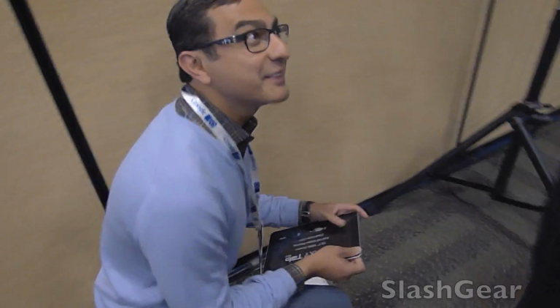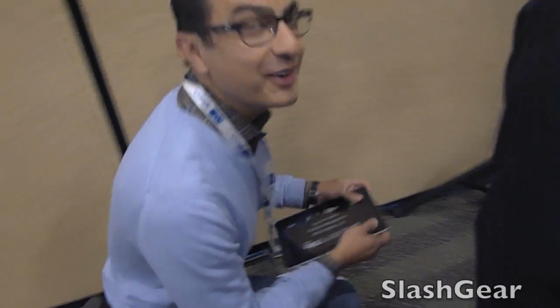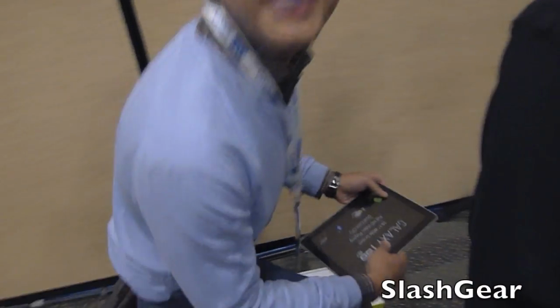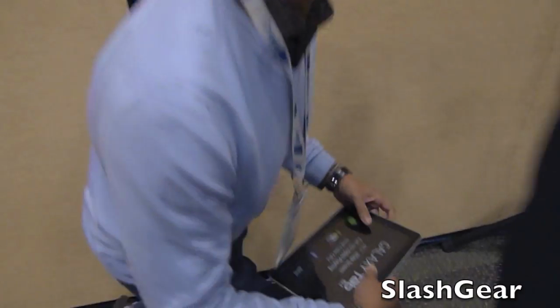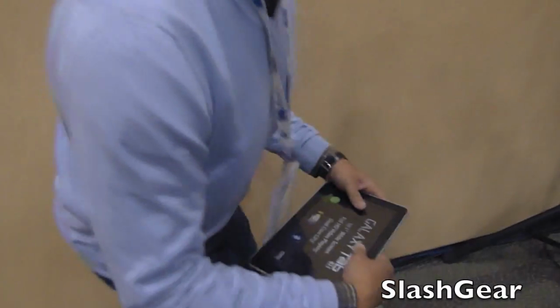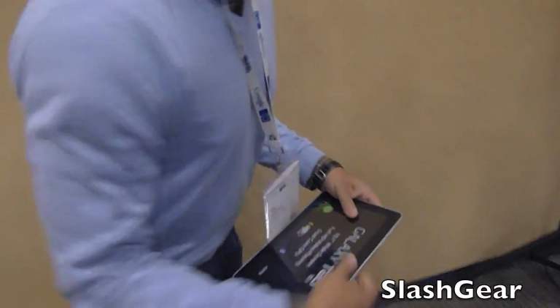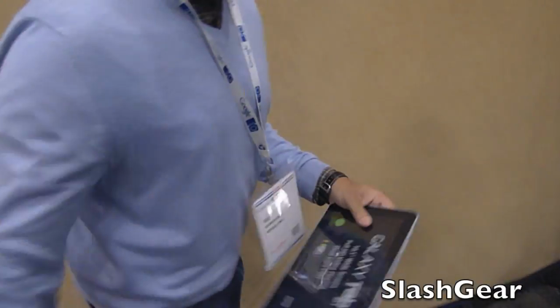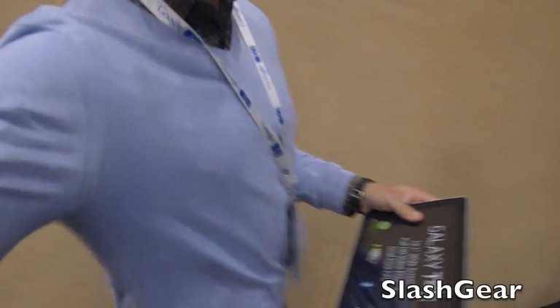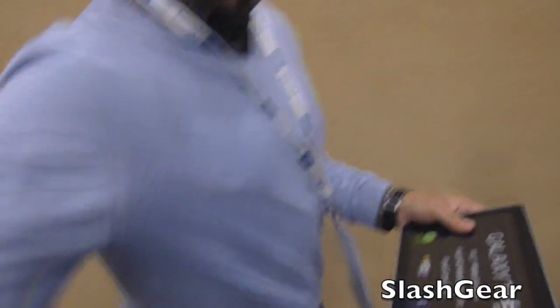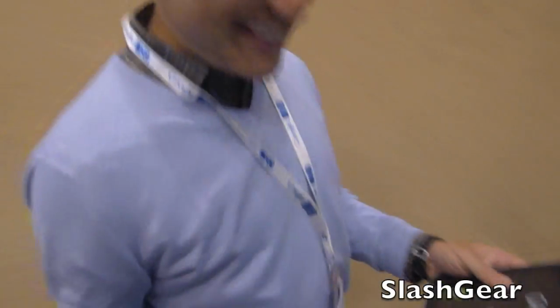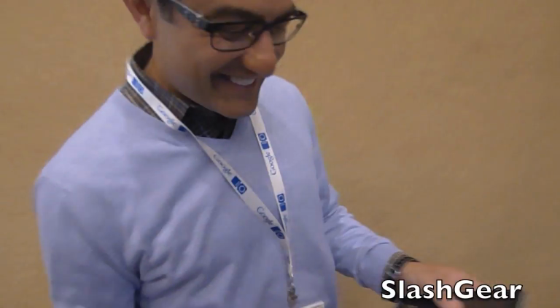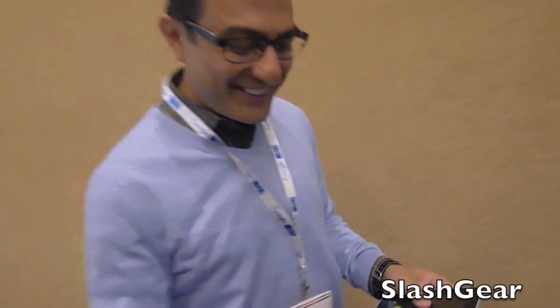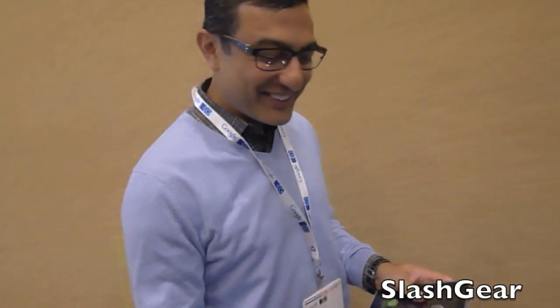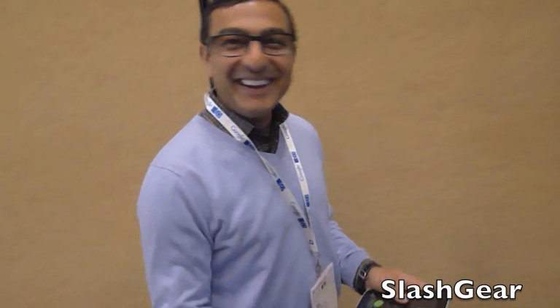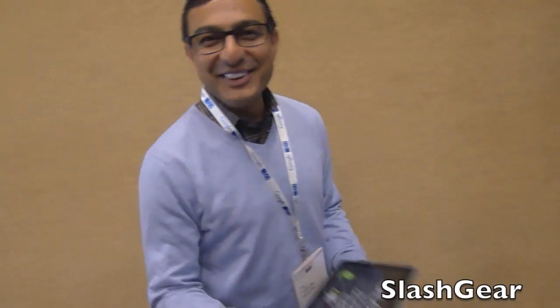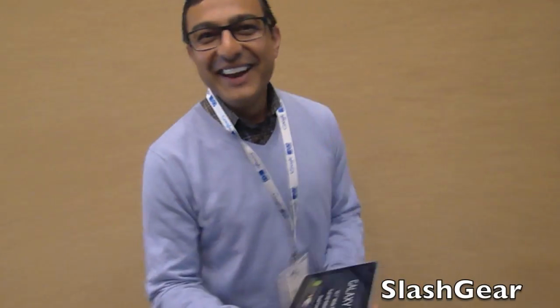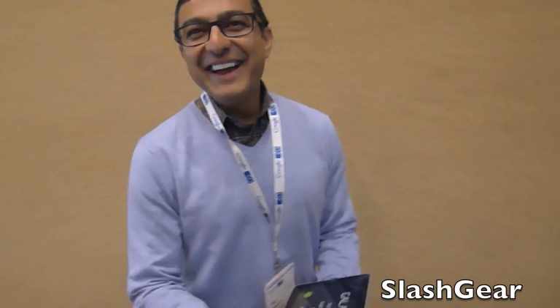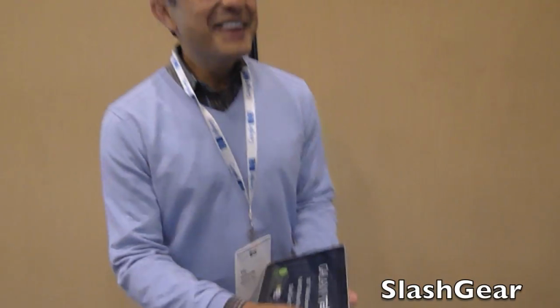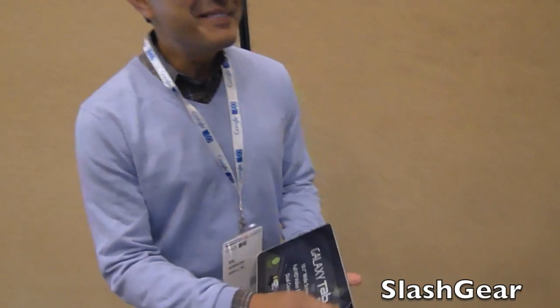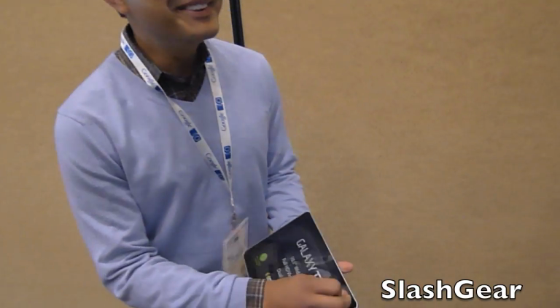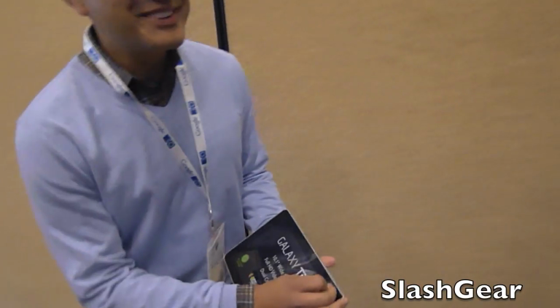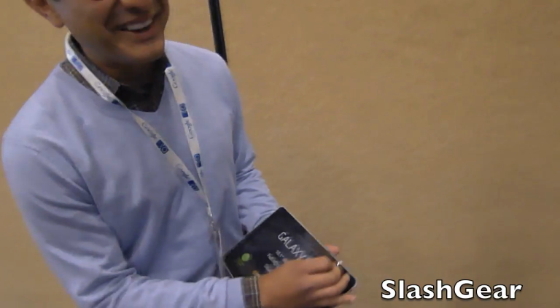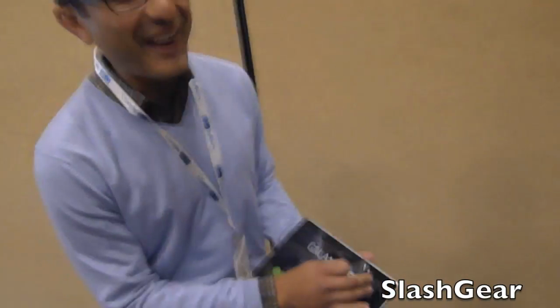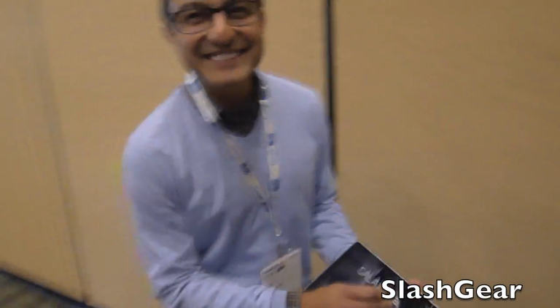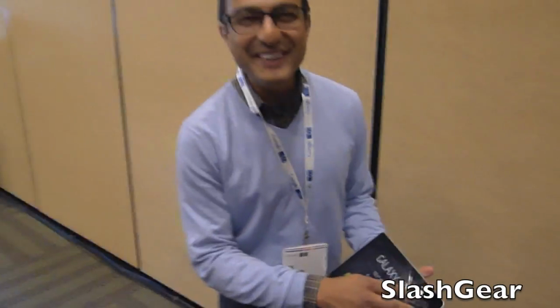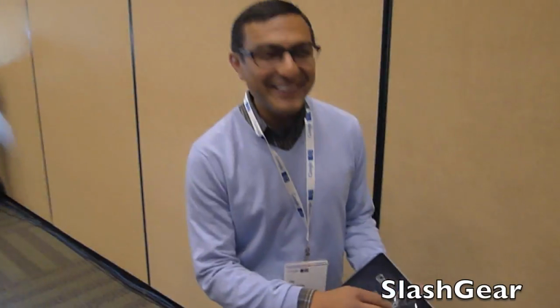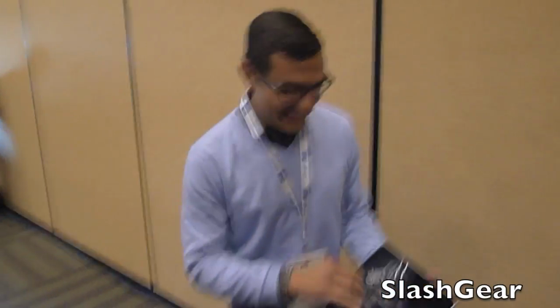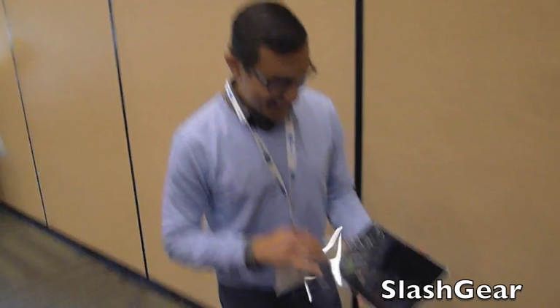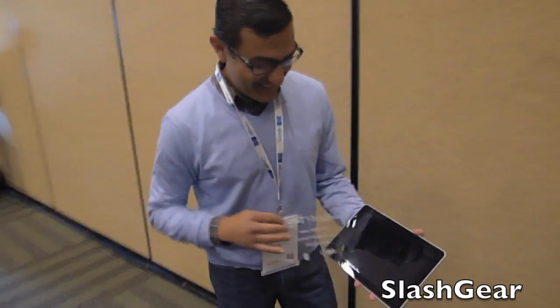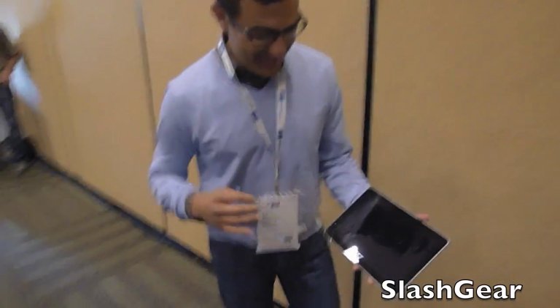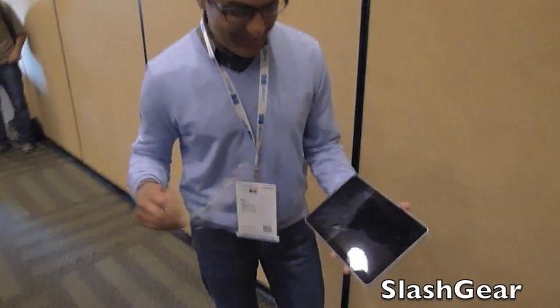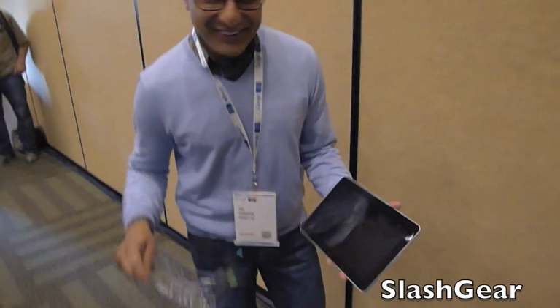Vic, are you unboxing the tab for me? Hey, how are you? Nice to see you. Nice to see you too. Am I making the first unboxing? Yes, you are making the first unboxing.